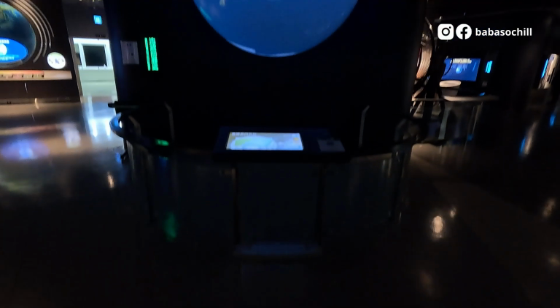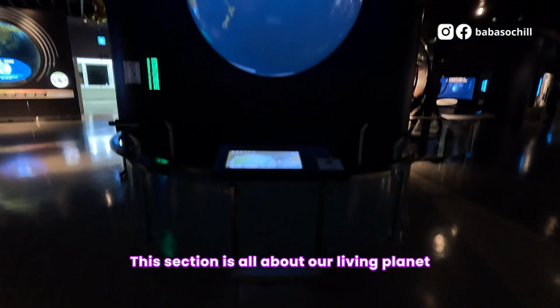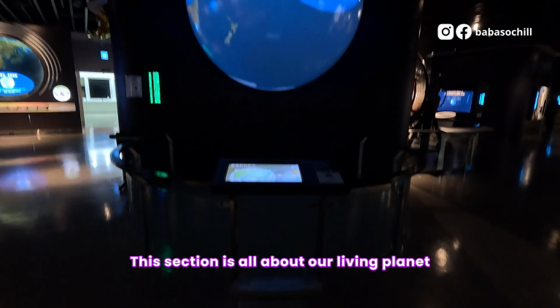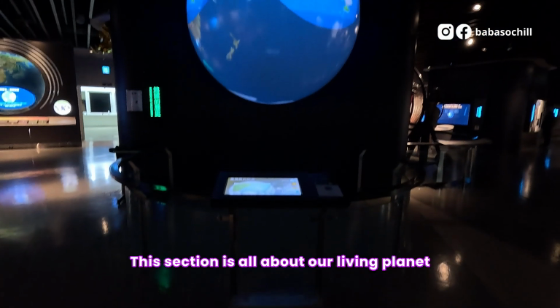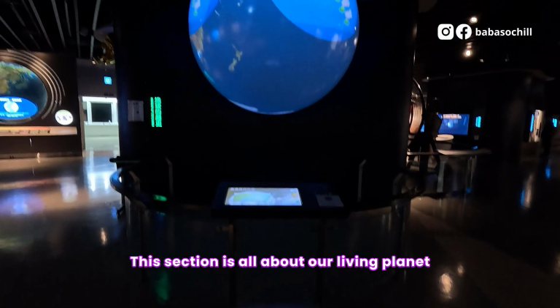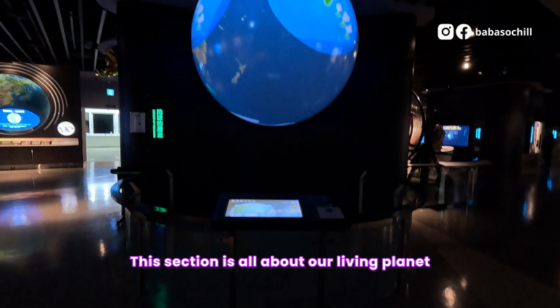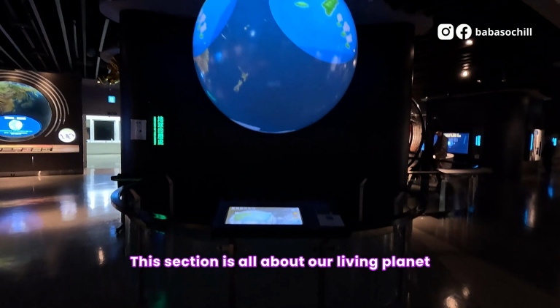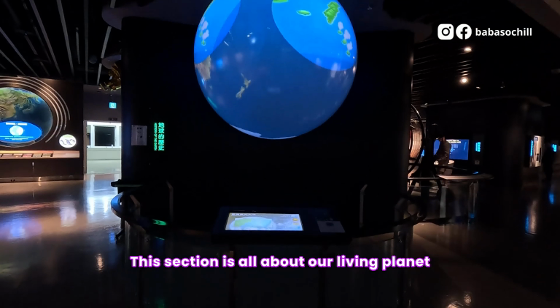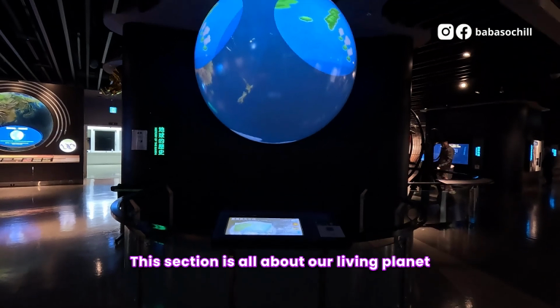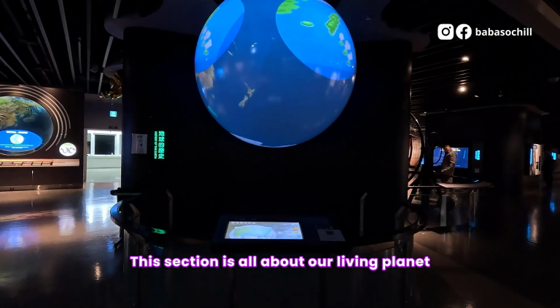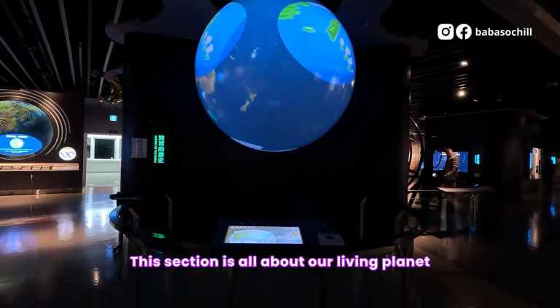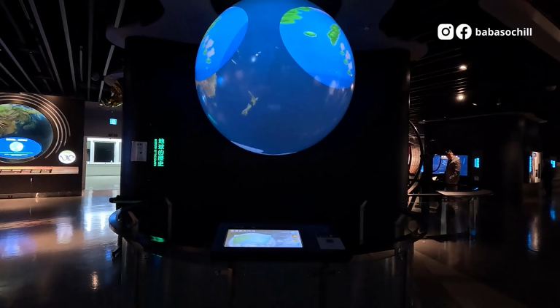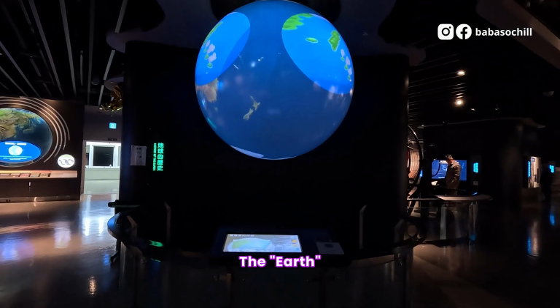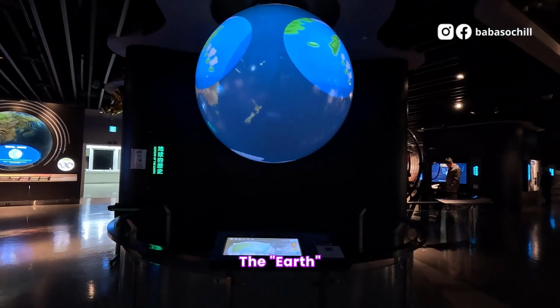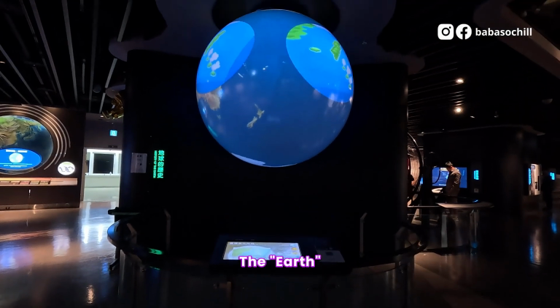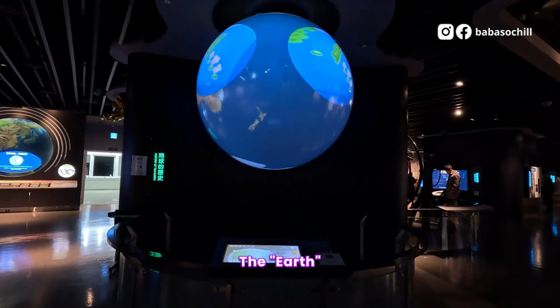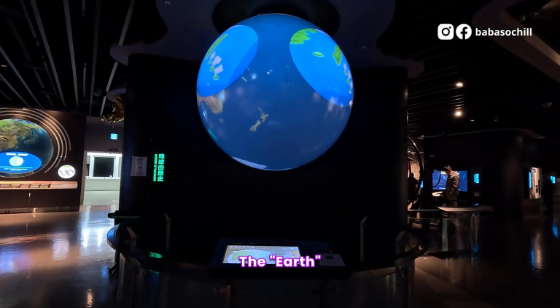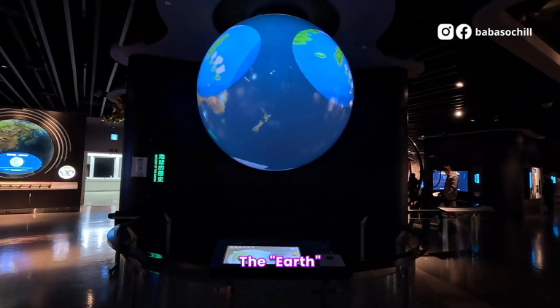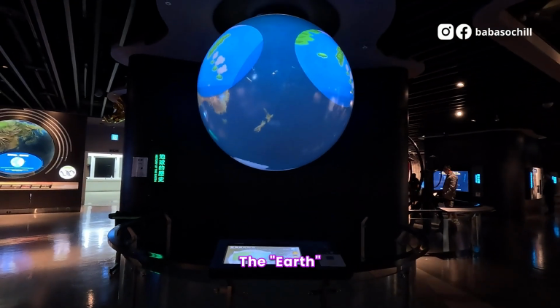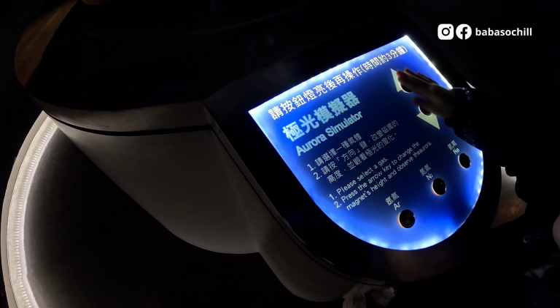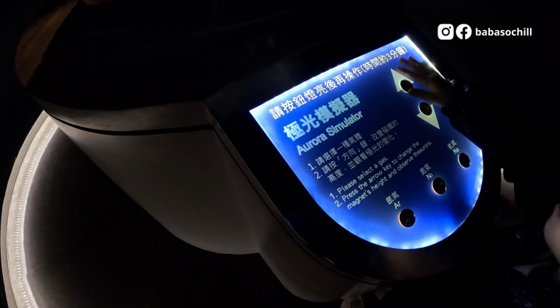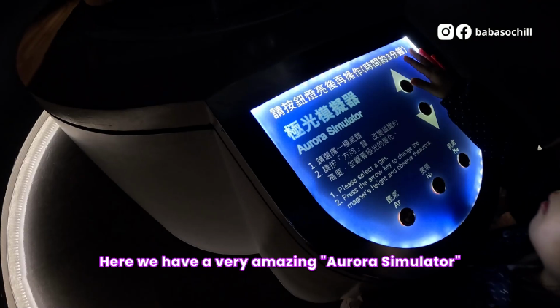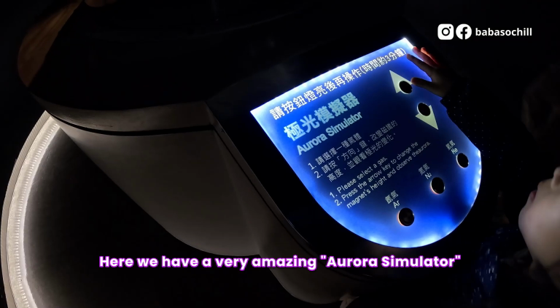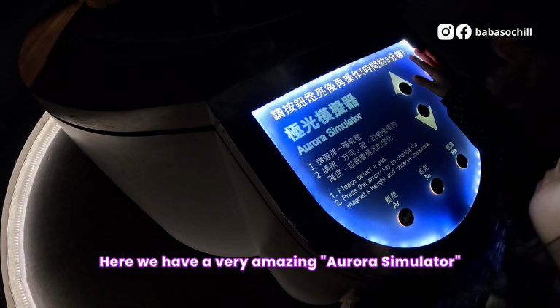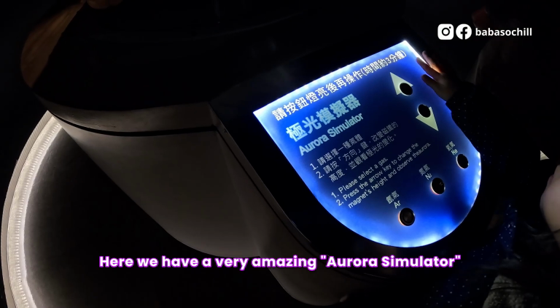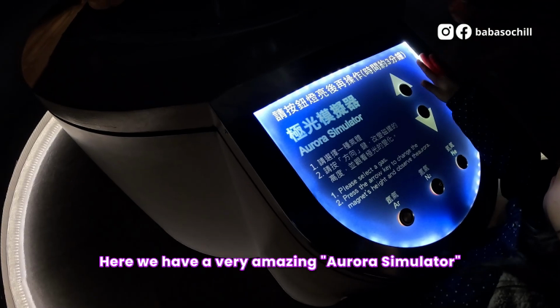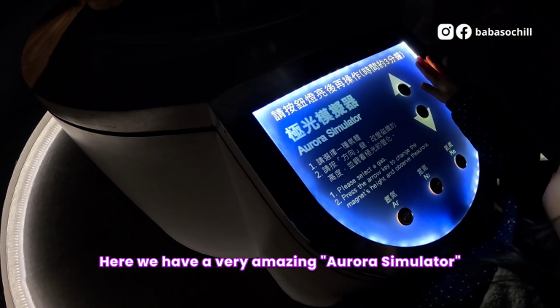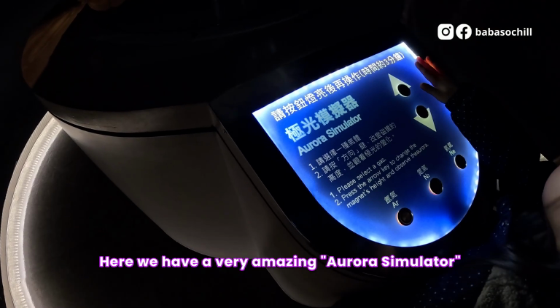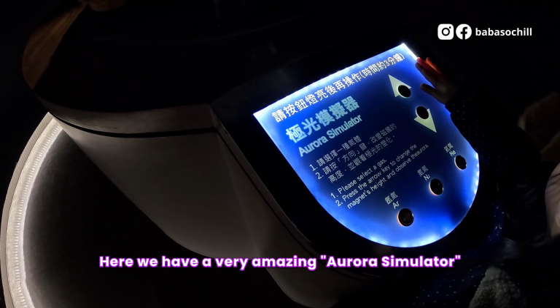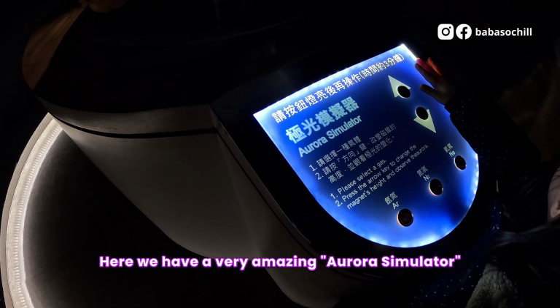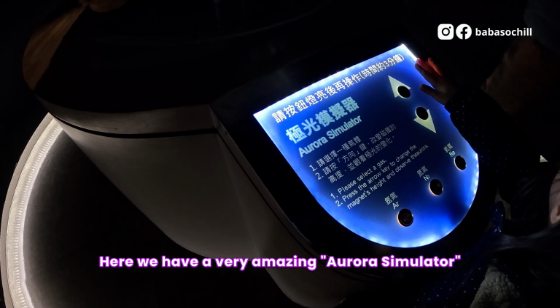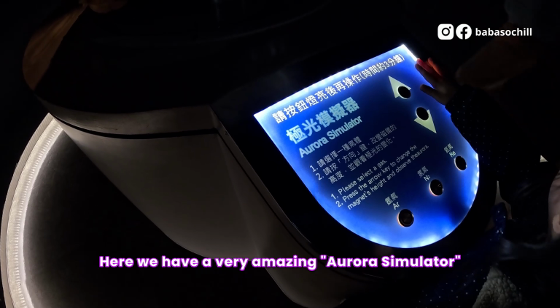This section is all about a living planet, the Earth. In here, we have a very amazing Aurora Simulator.